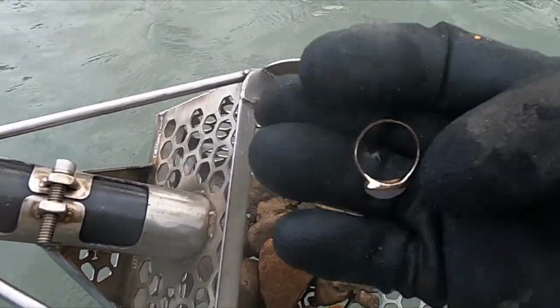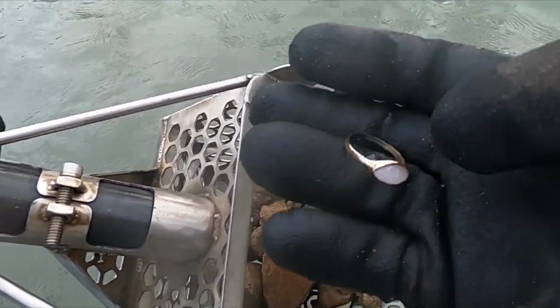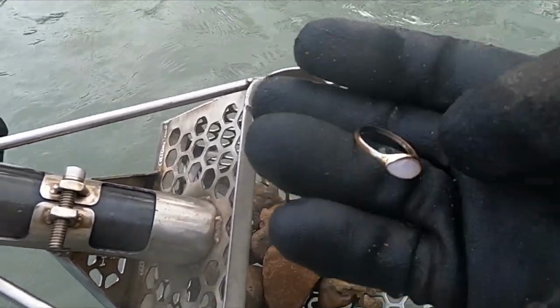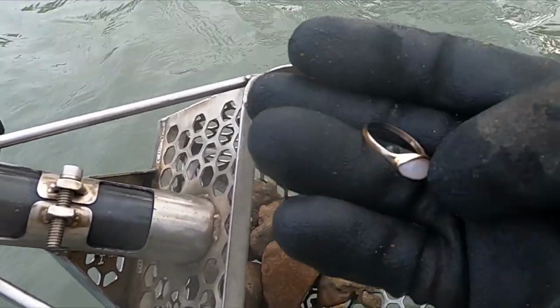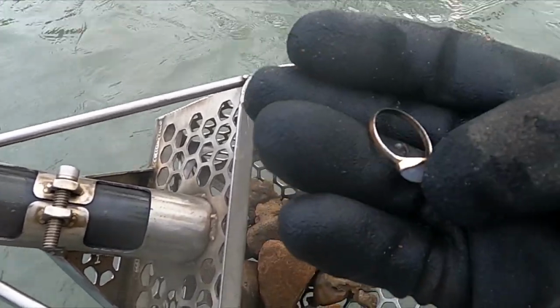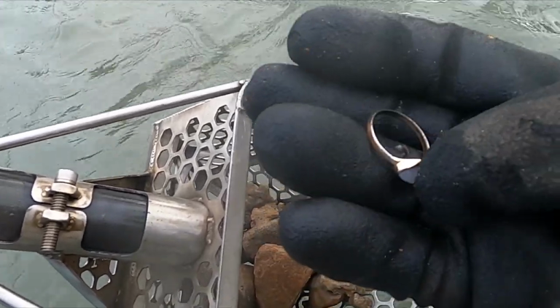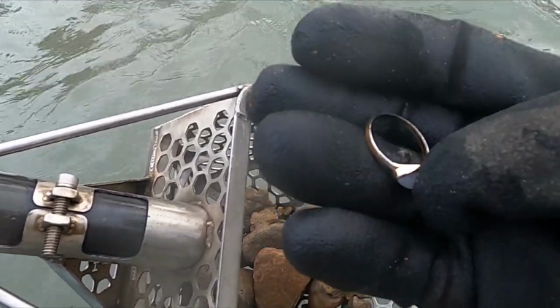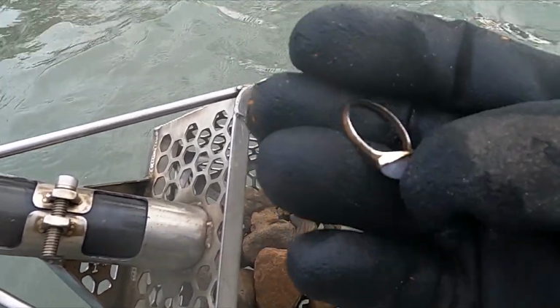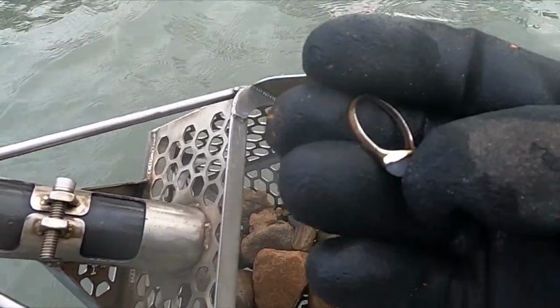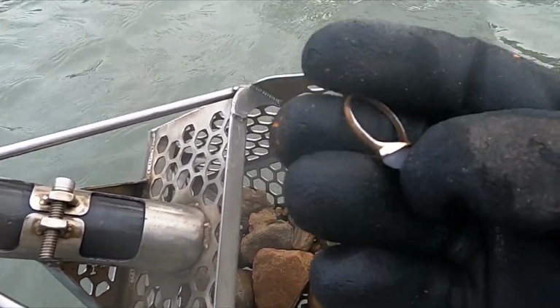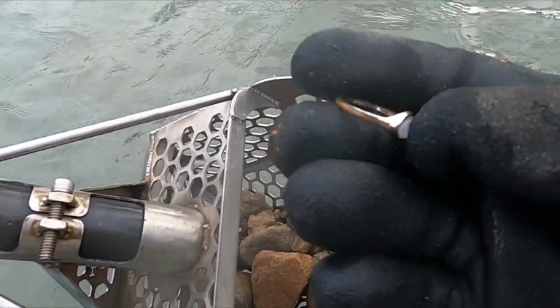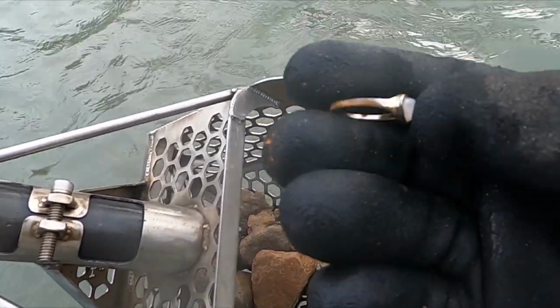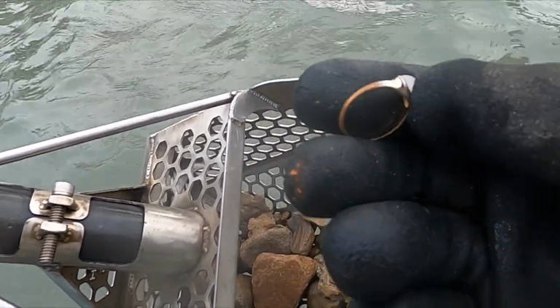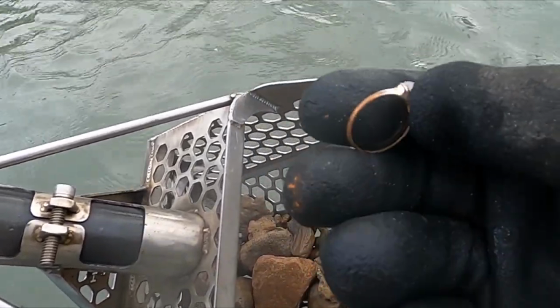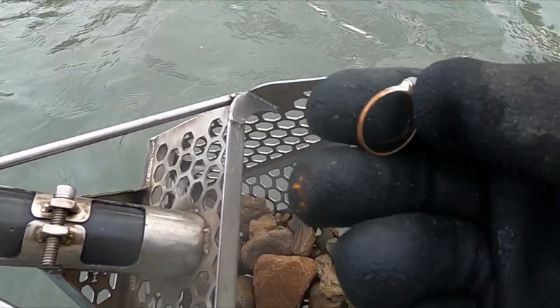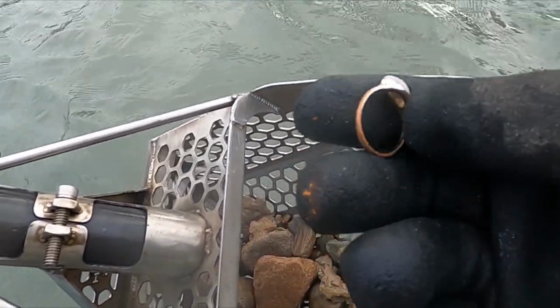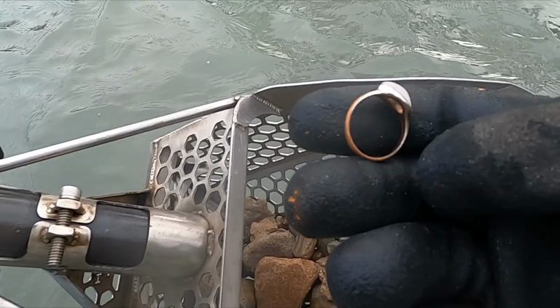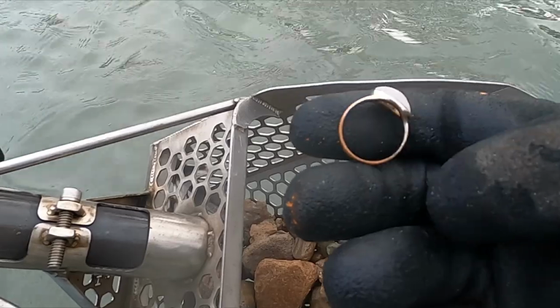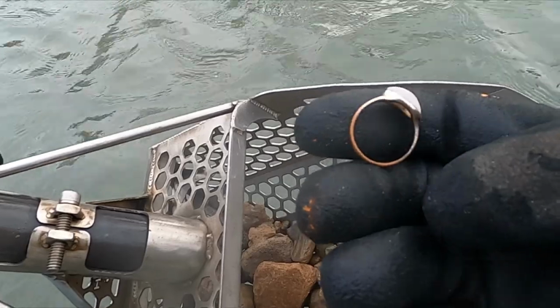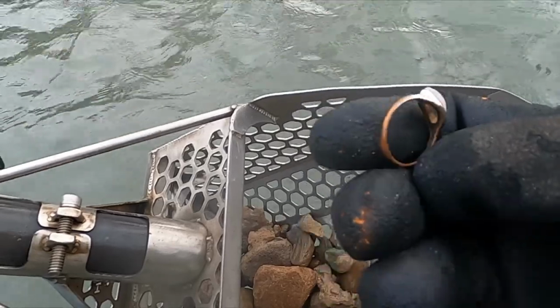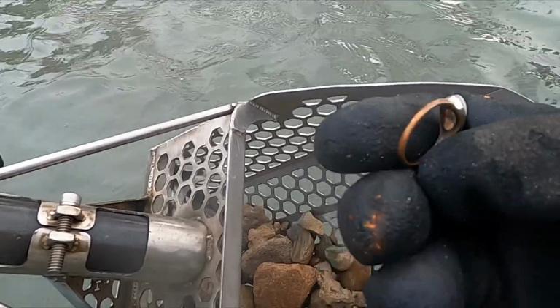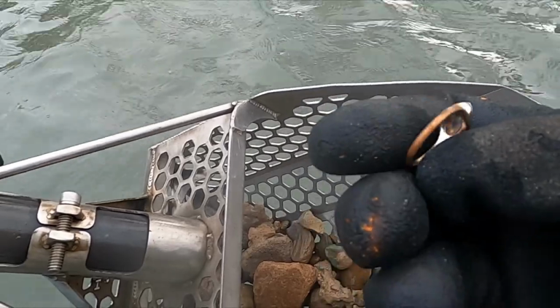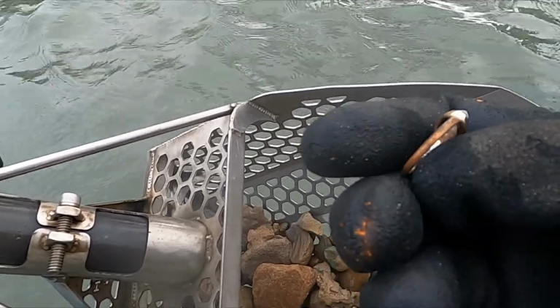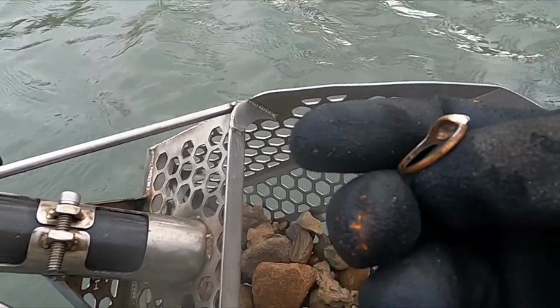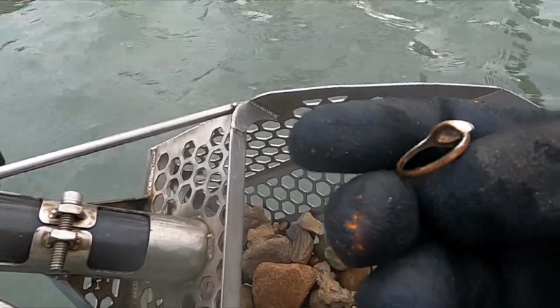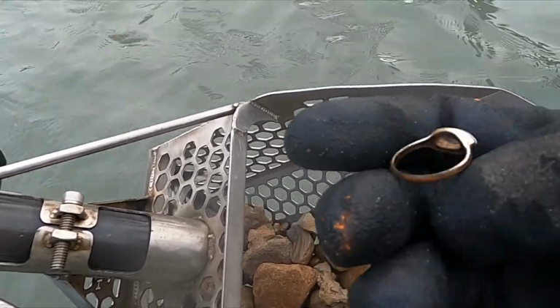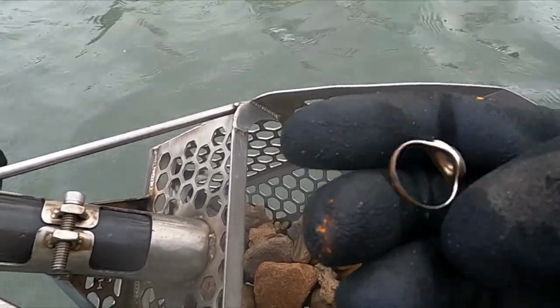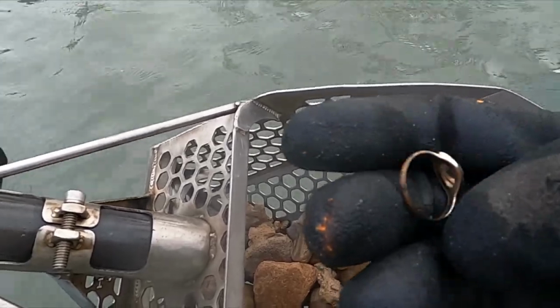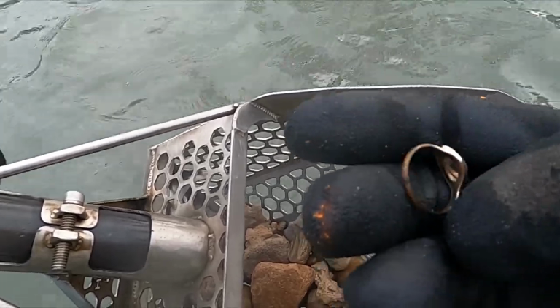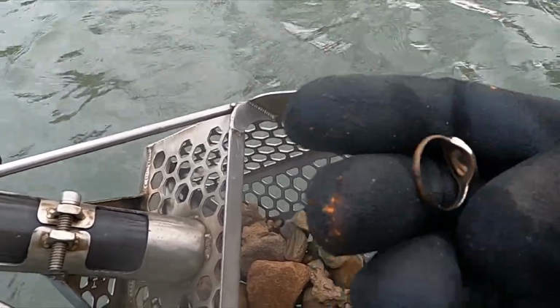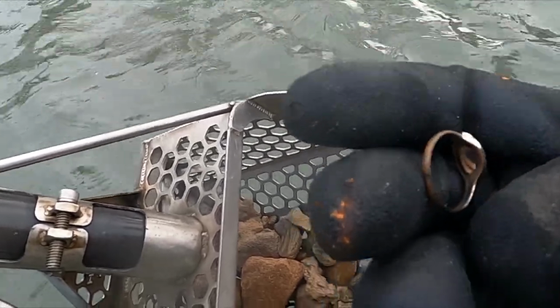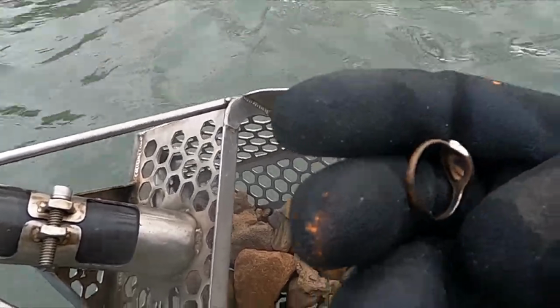I was thinking maybe that could be a silver ring because it was ringing up weird — like 22, 23.